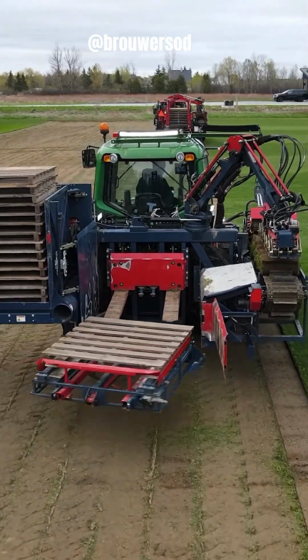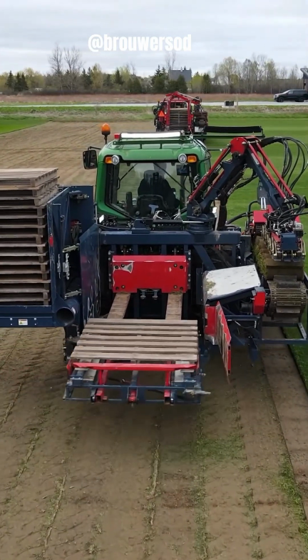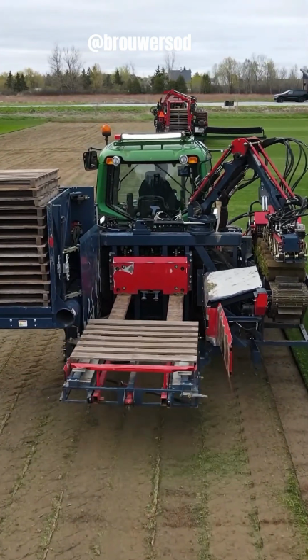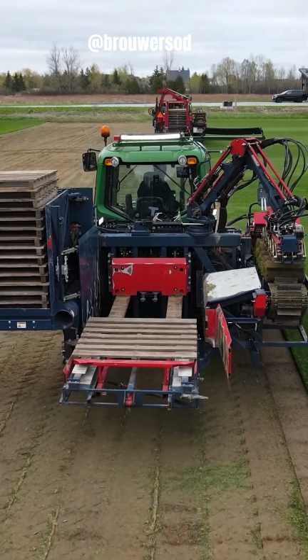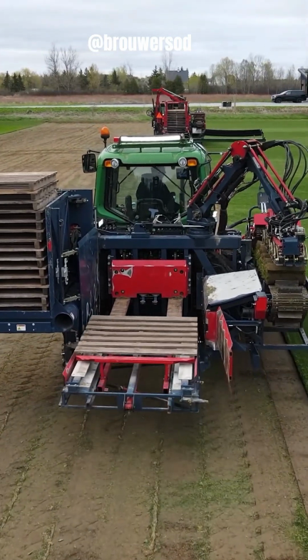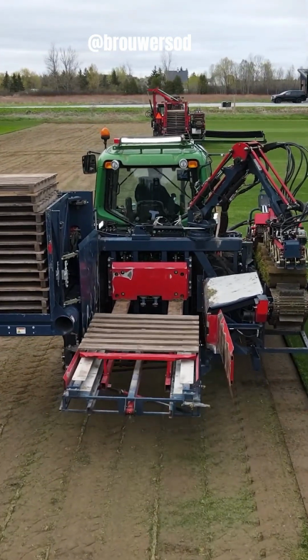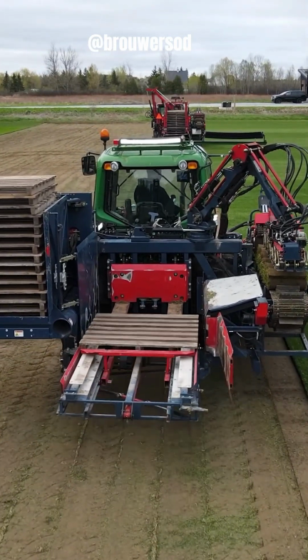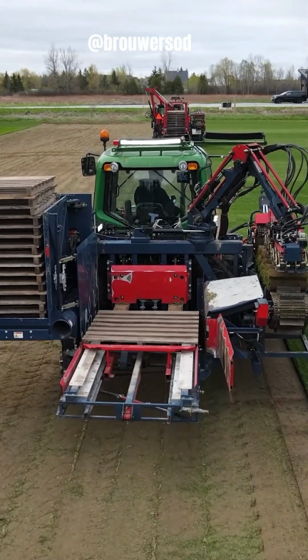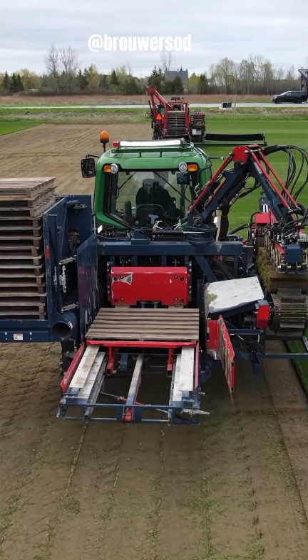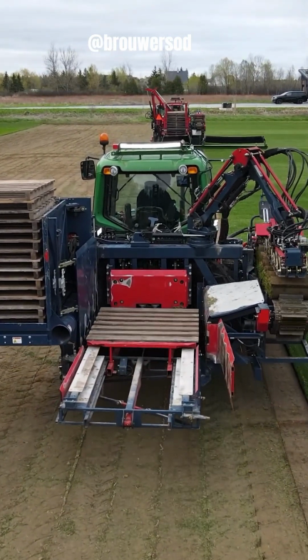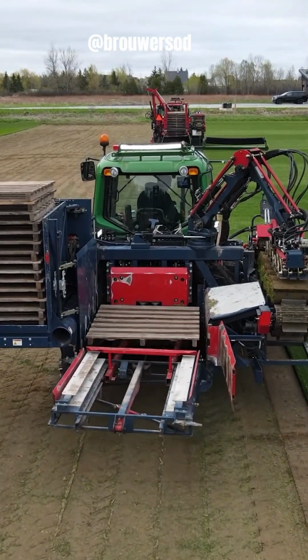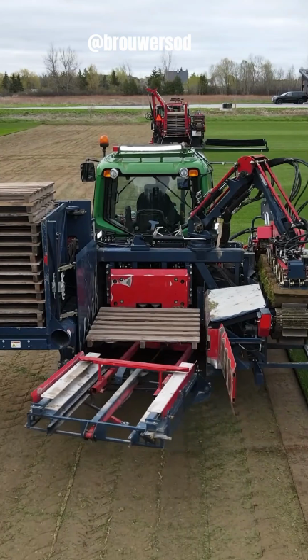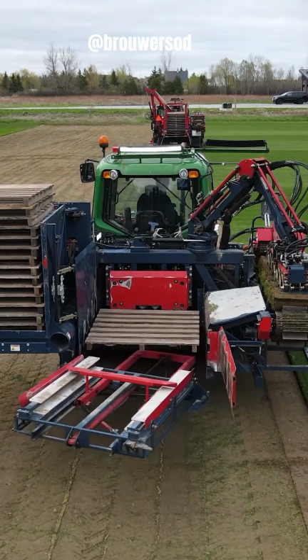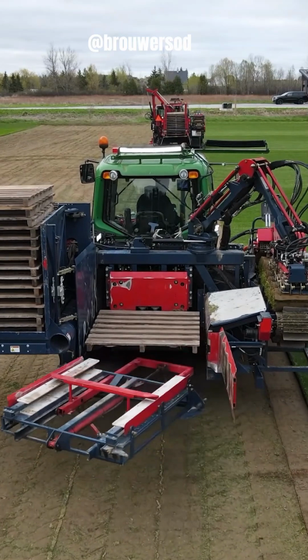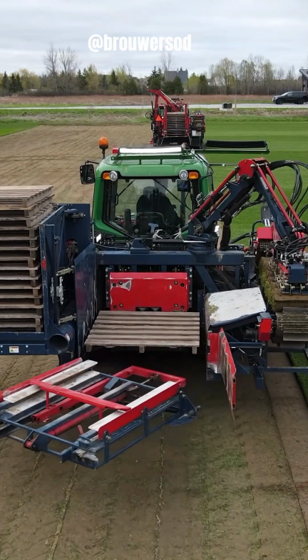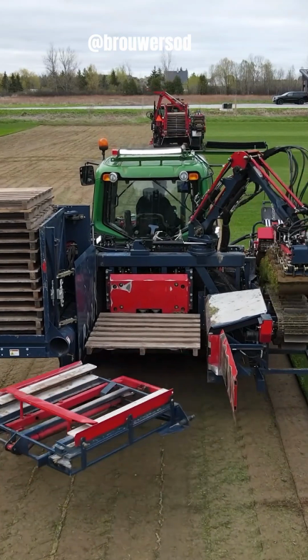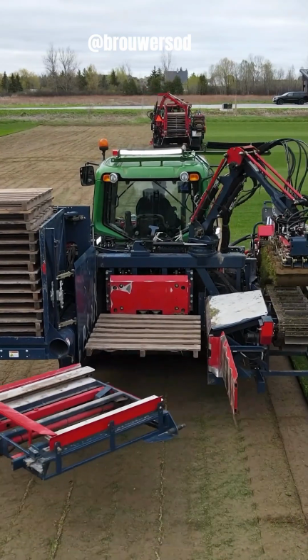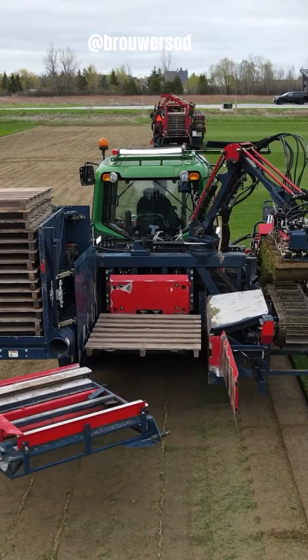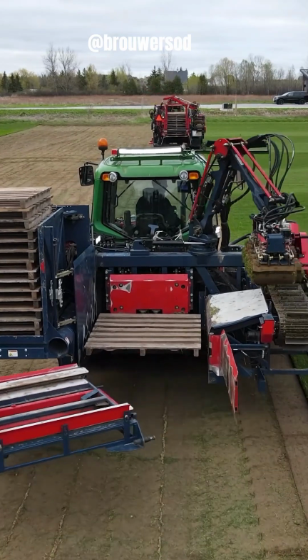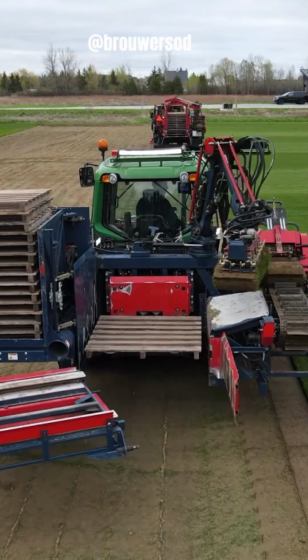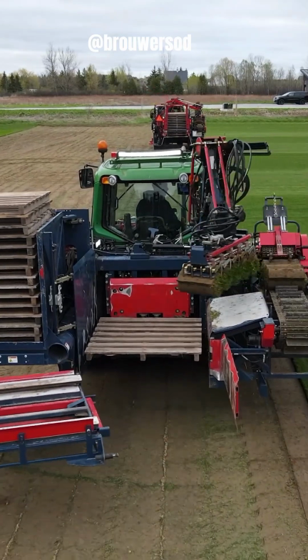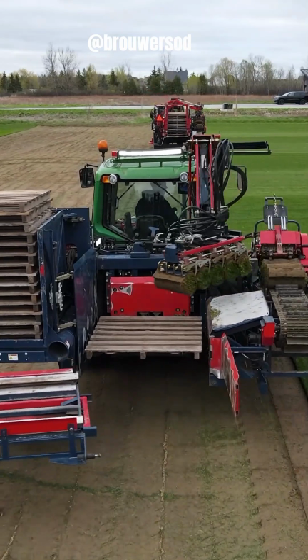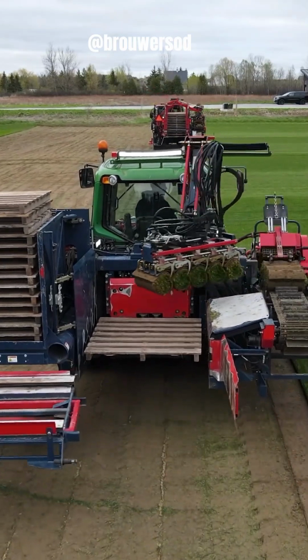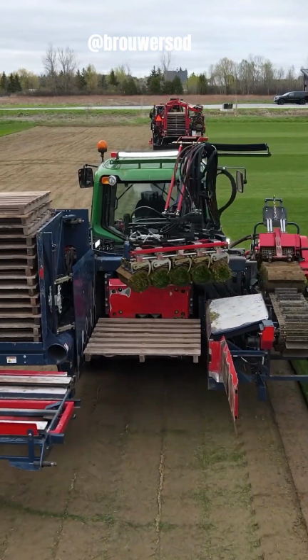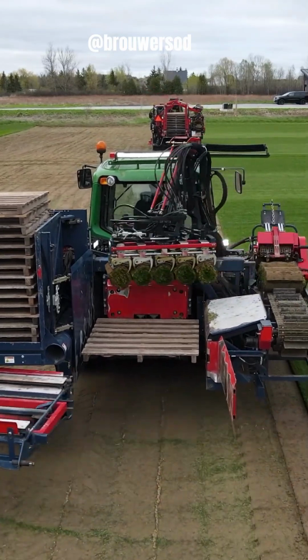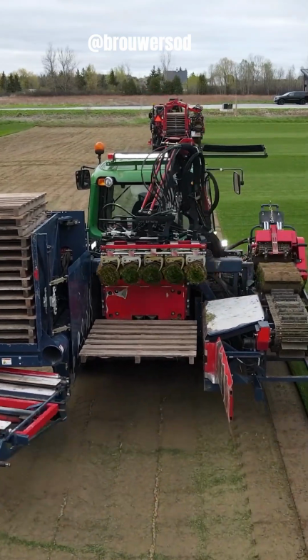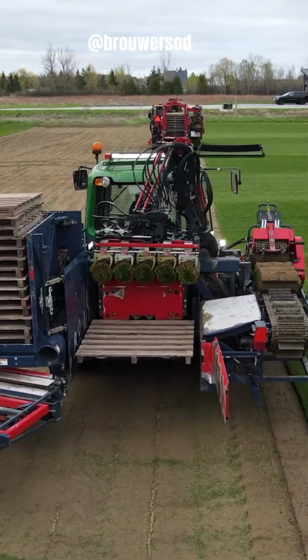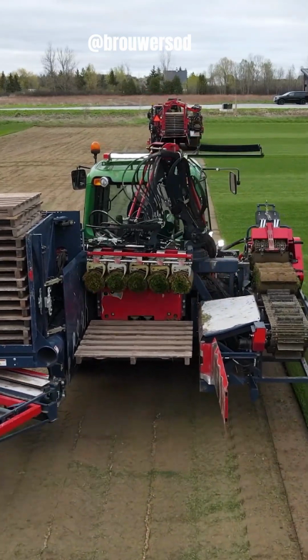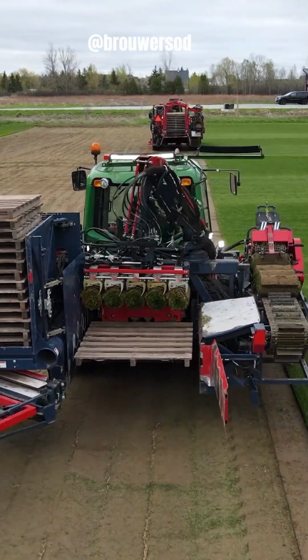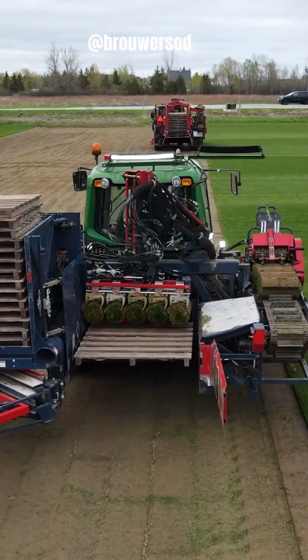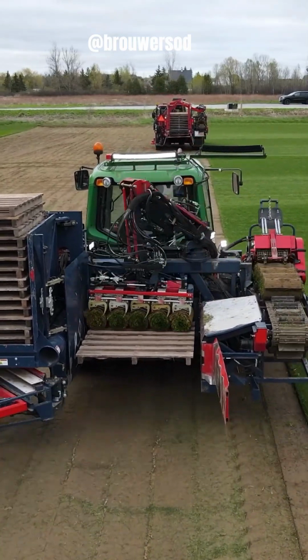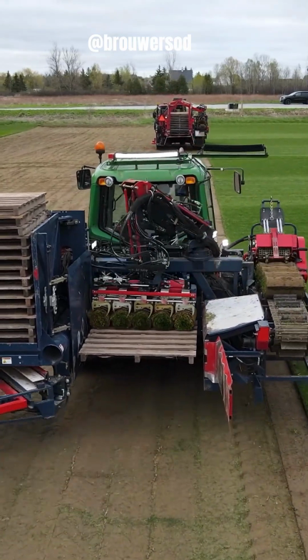These rolls are then carefully lifted and placed onto pallets for transport, to ensure they remain intact and healthy until they reach the customer.